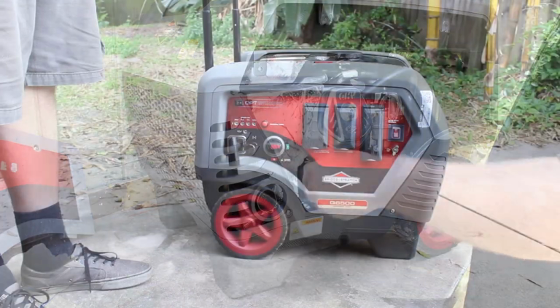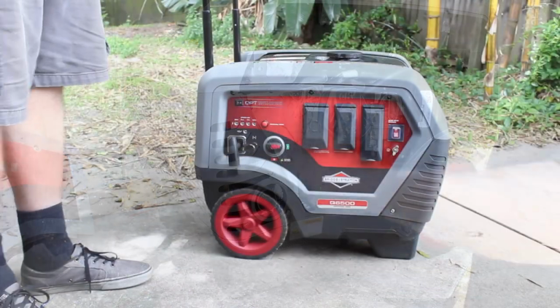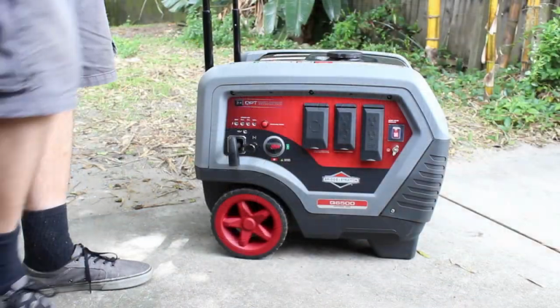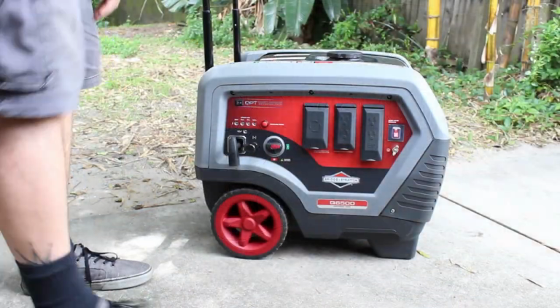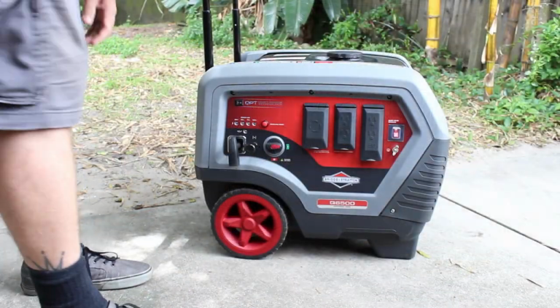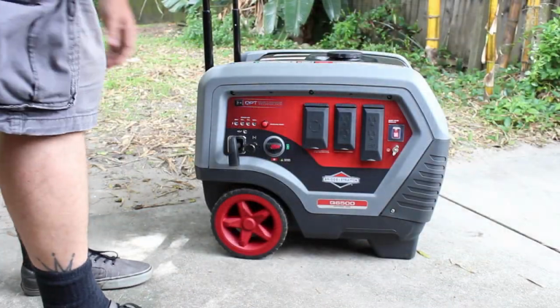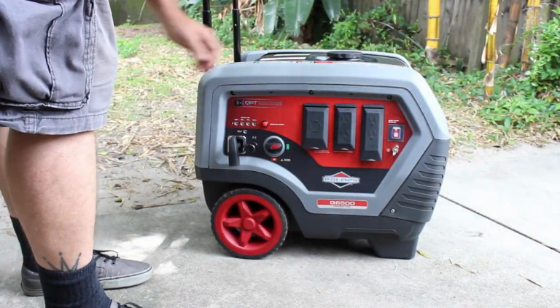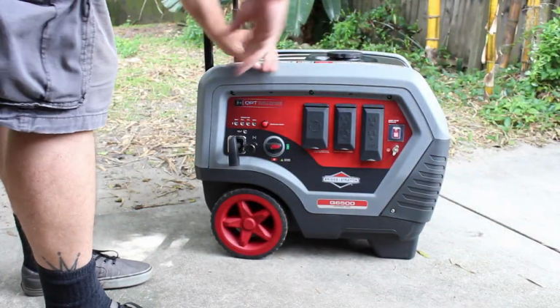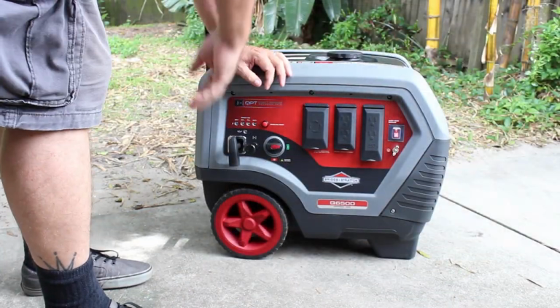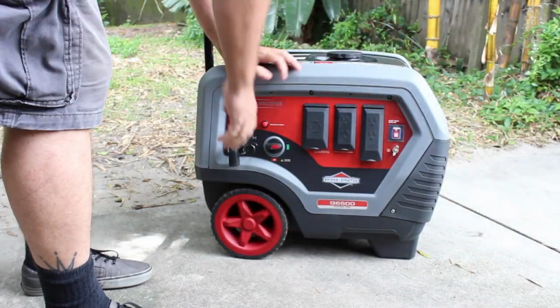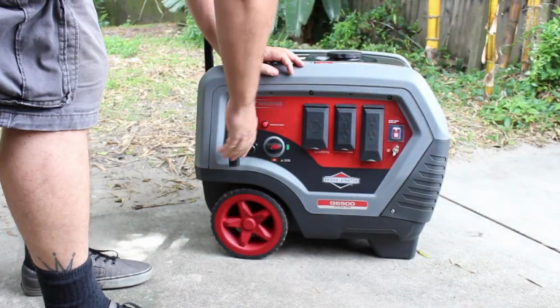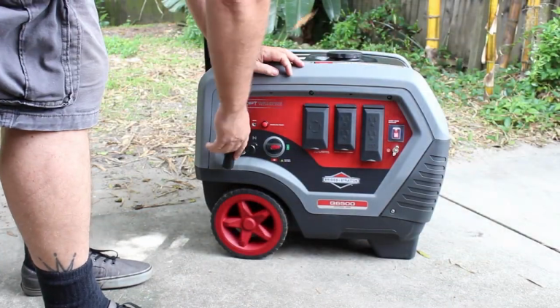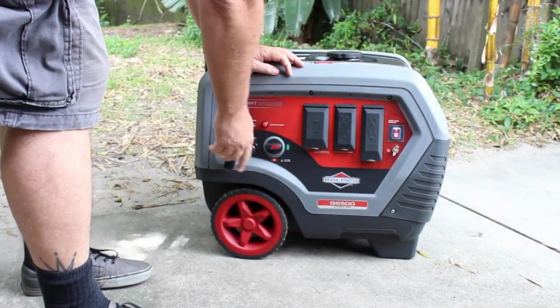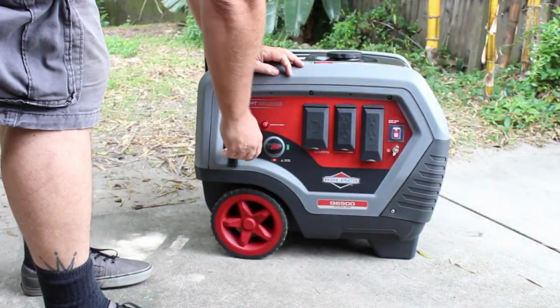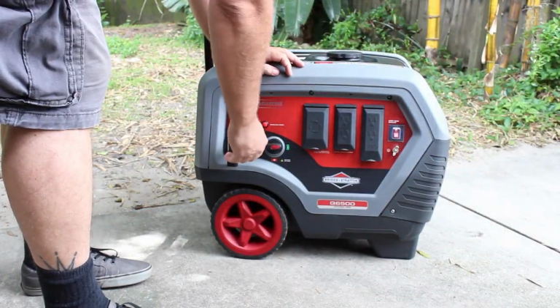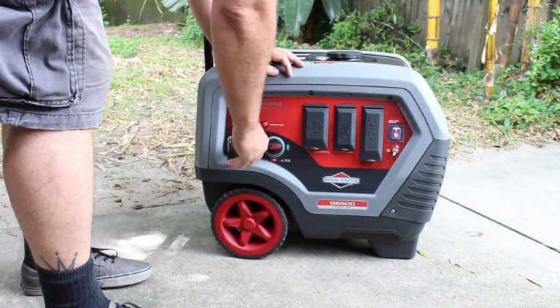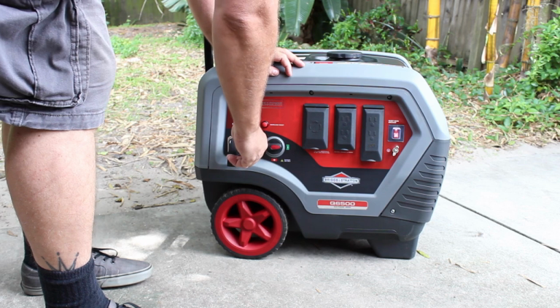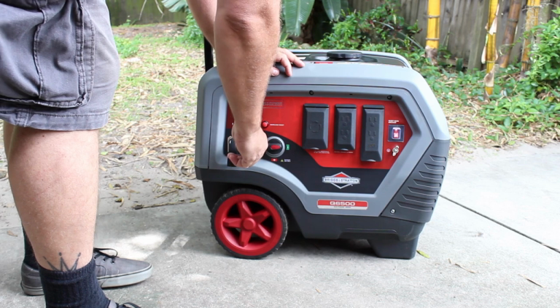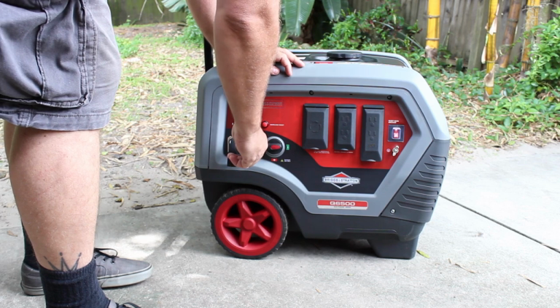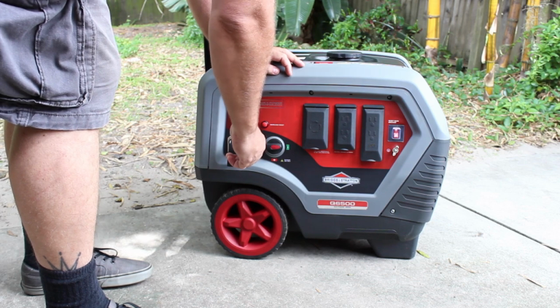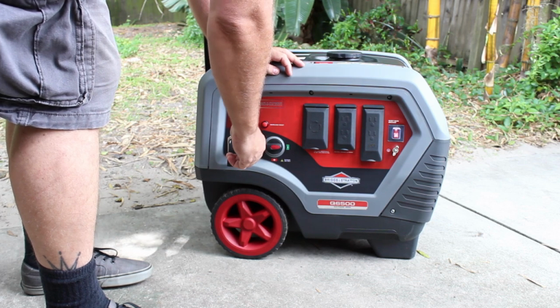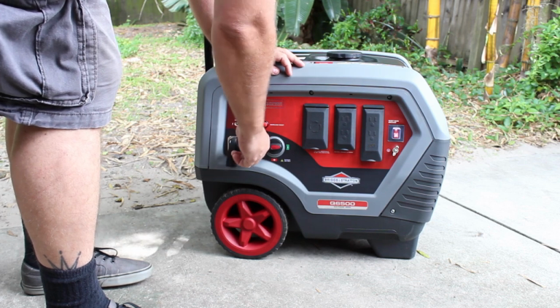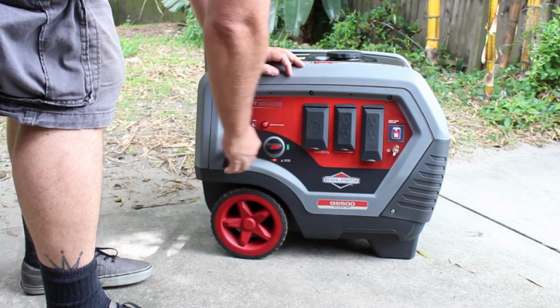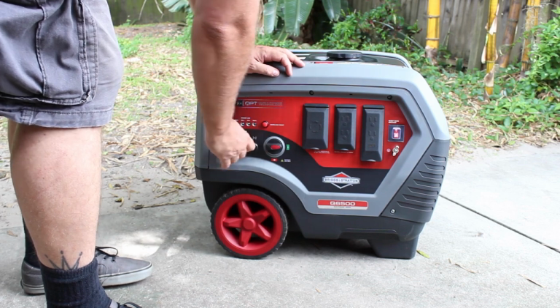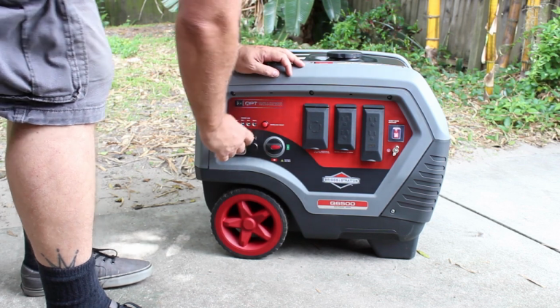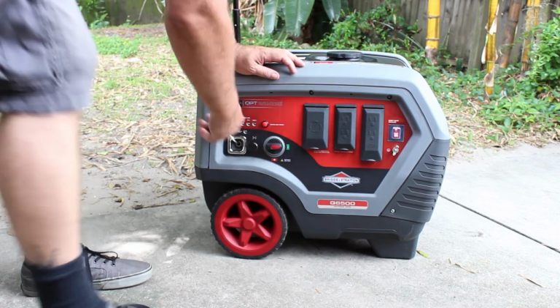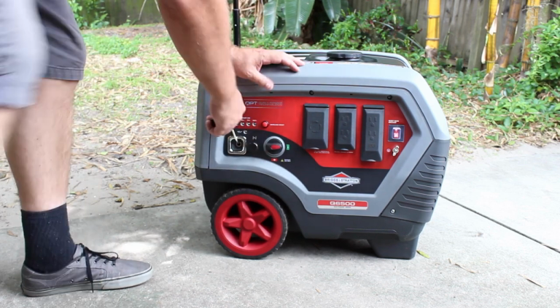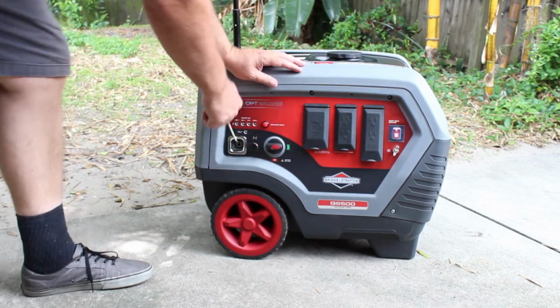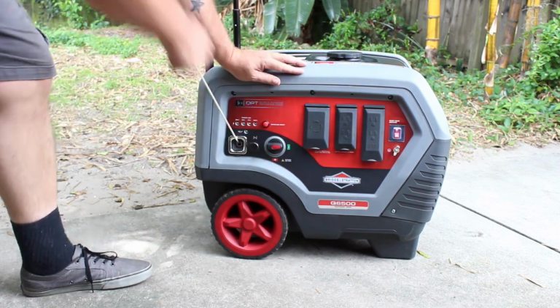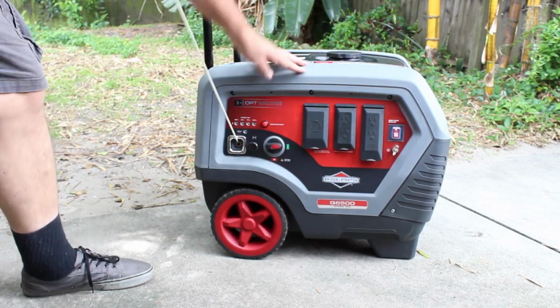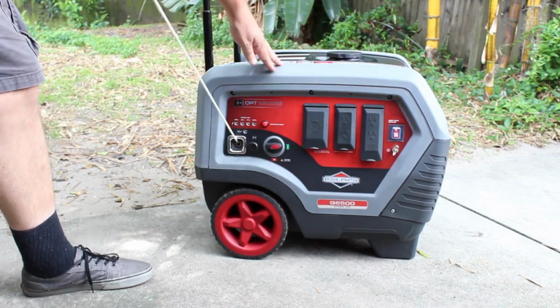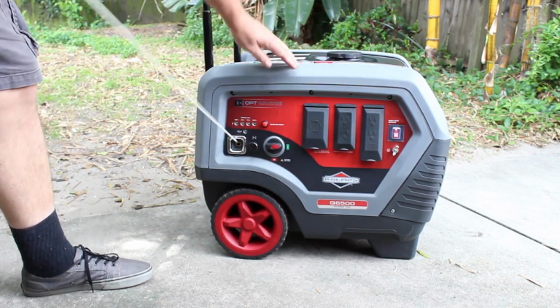The starting procedure was like most small engines: turn on the fuel, hold the choke, hold the start, turn off the choke.